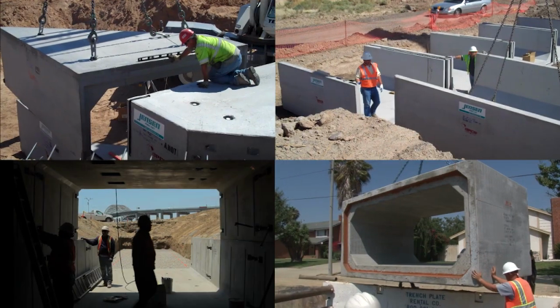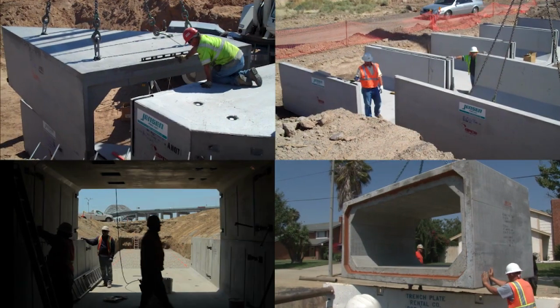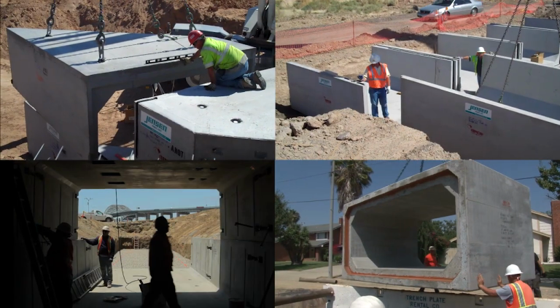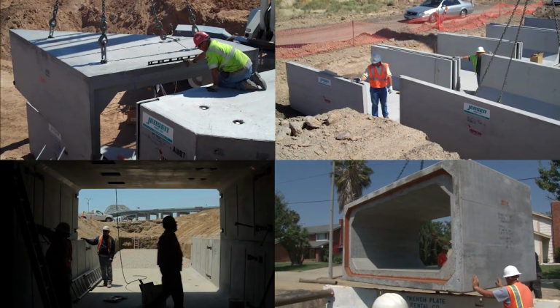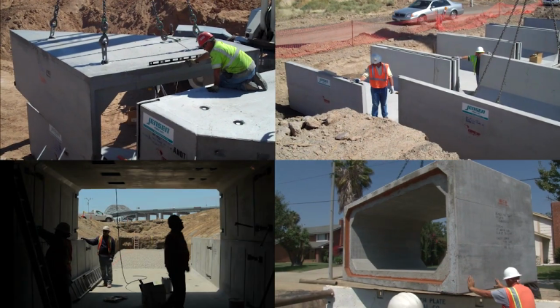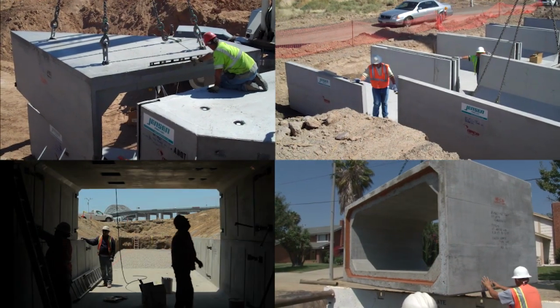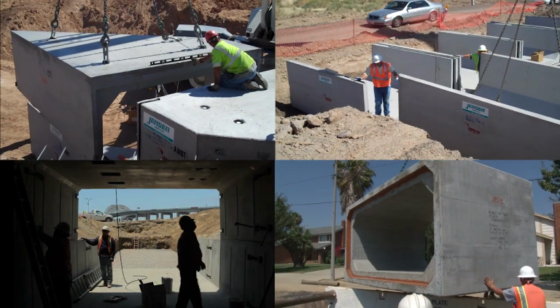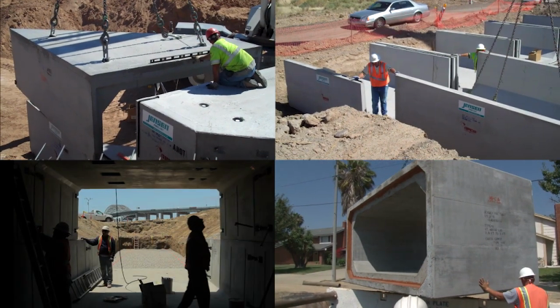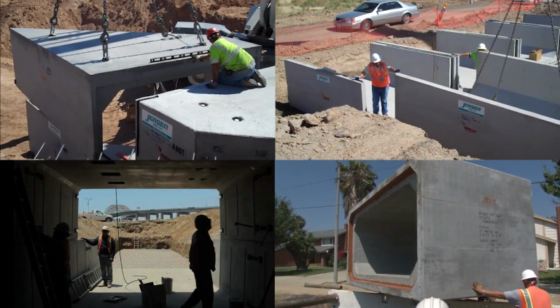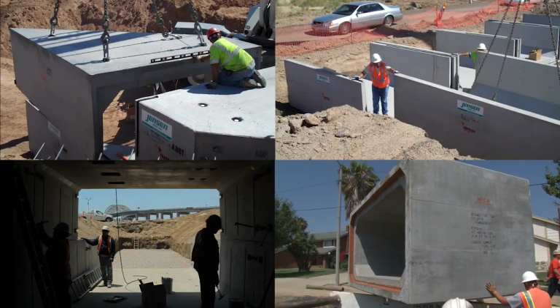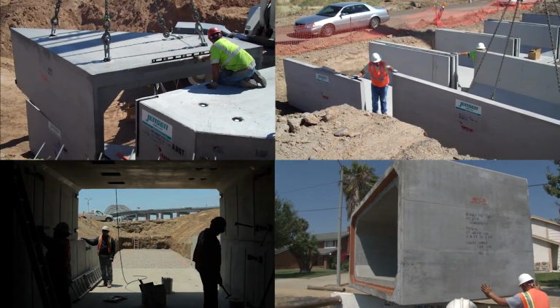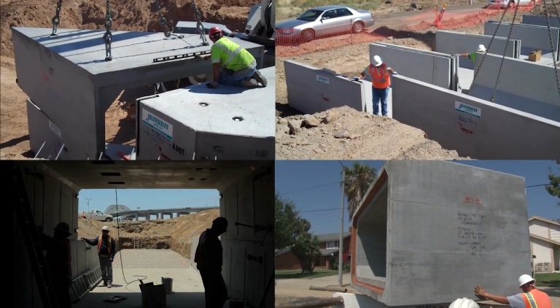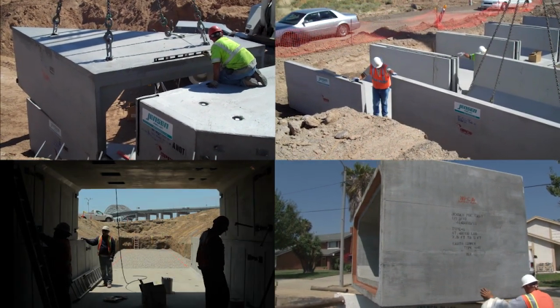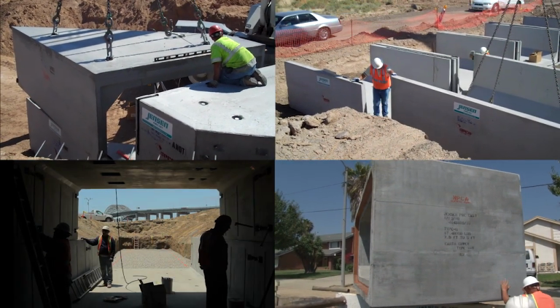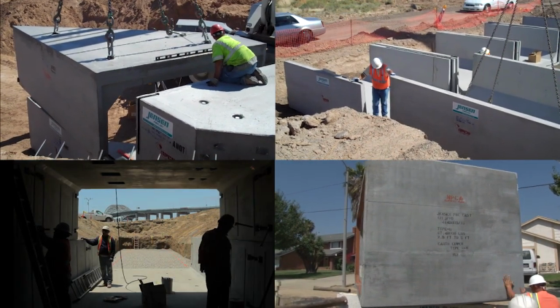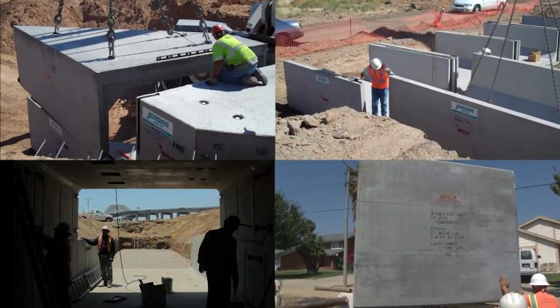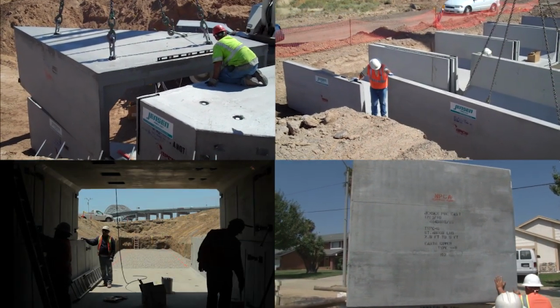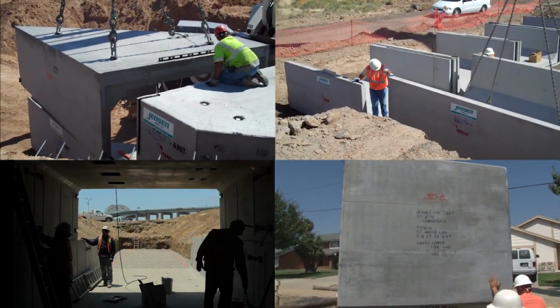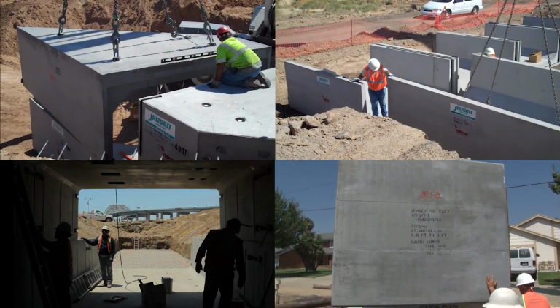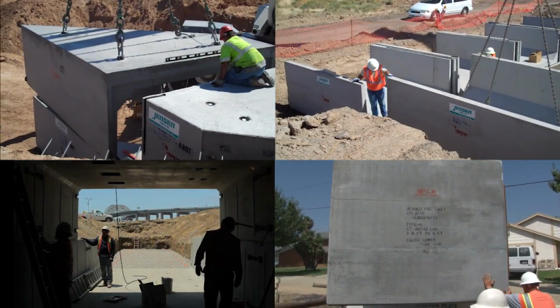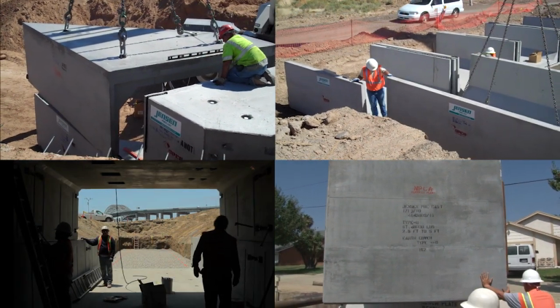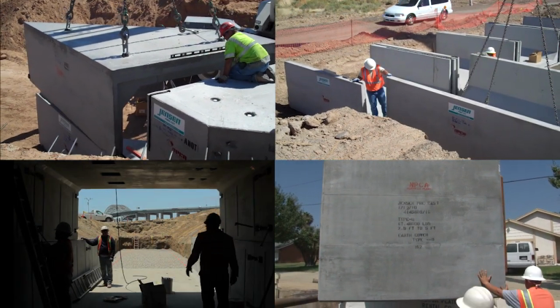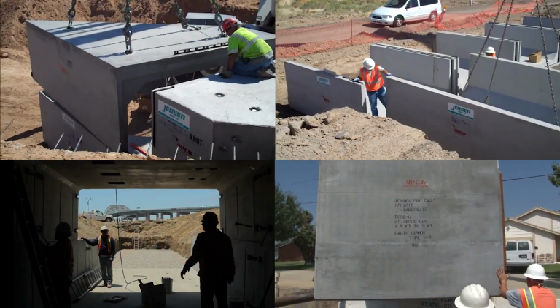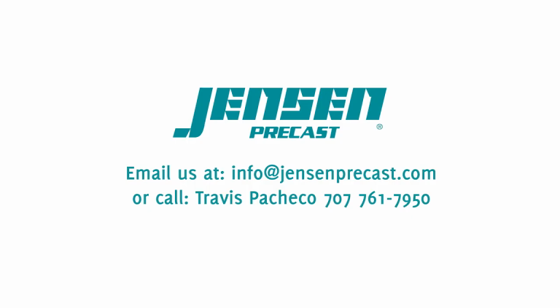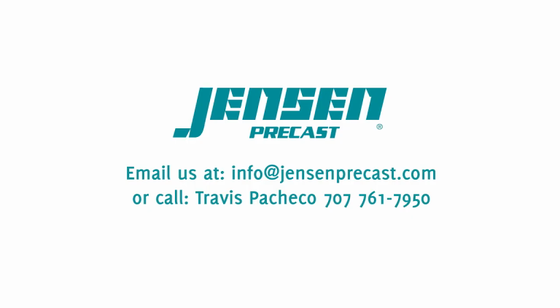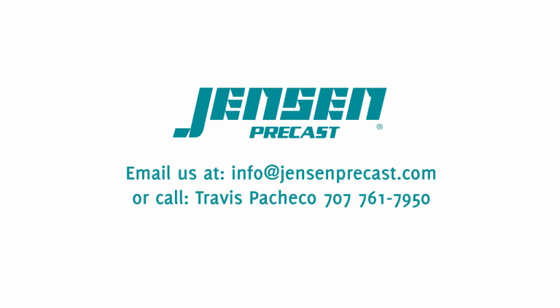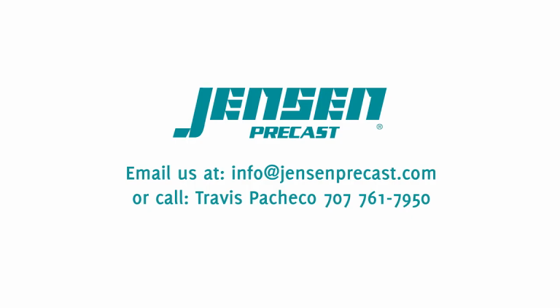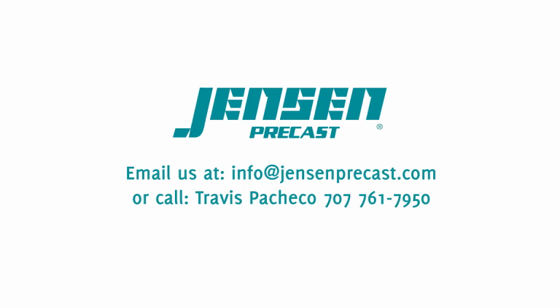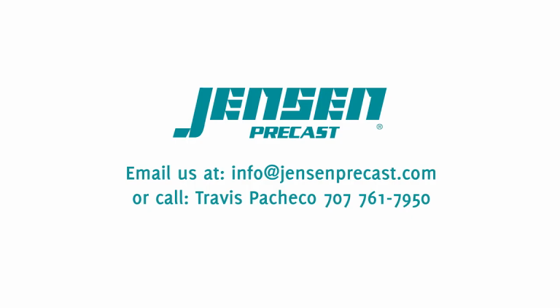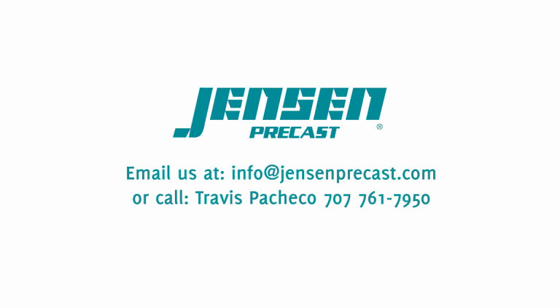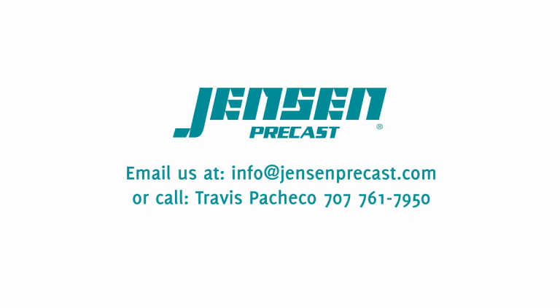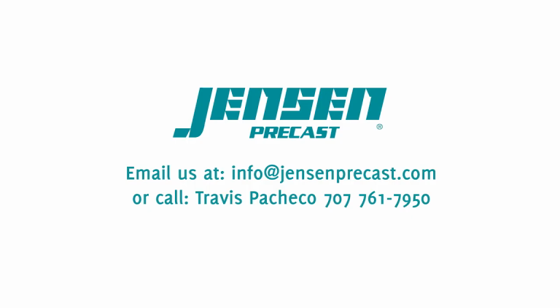Whatever your box culvert needs are, give Jensen Precast a call or email us today.